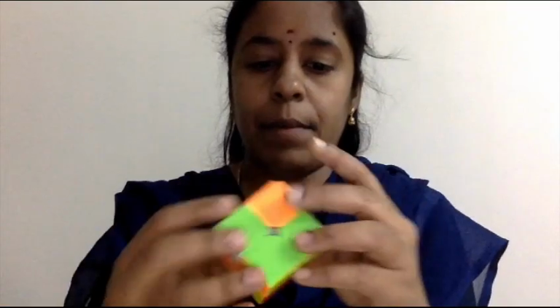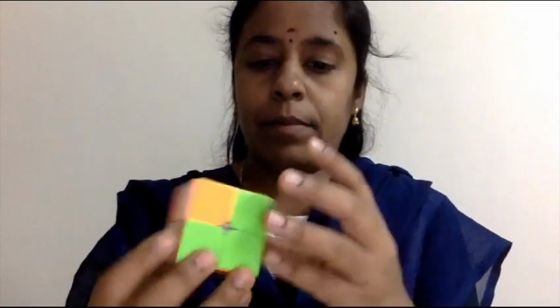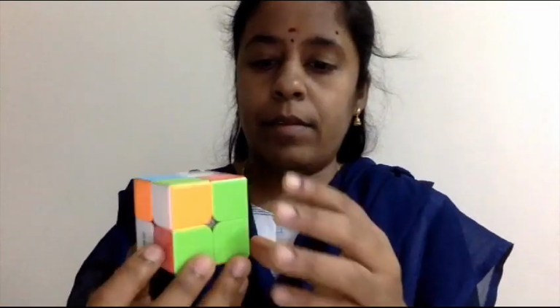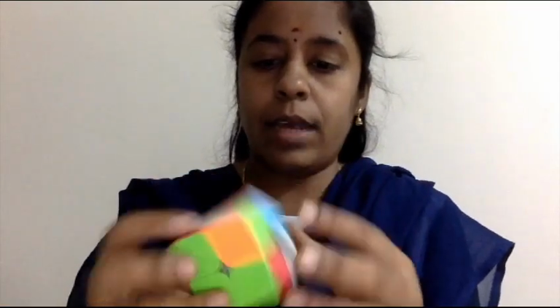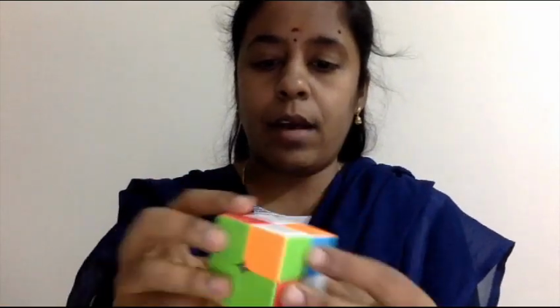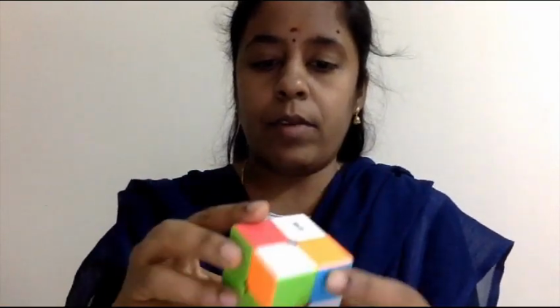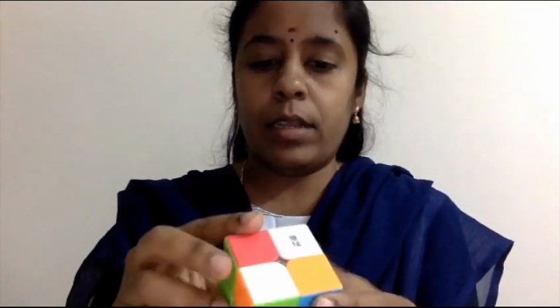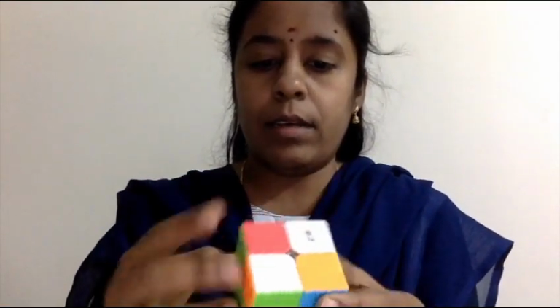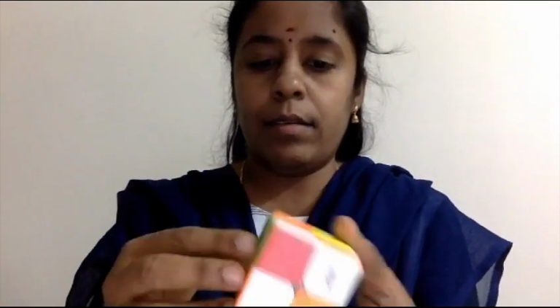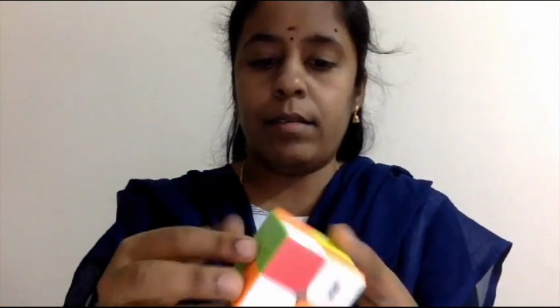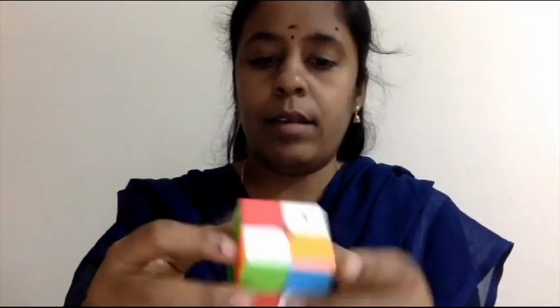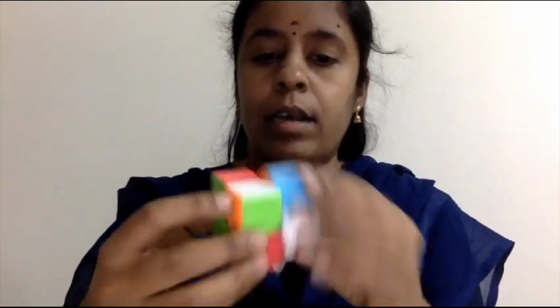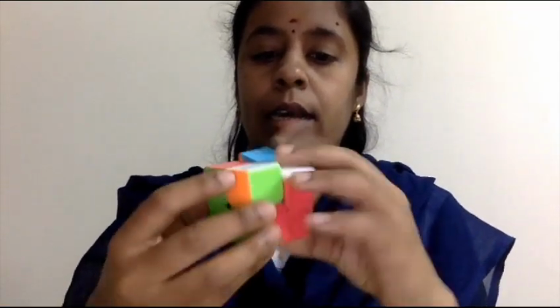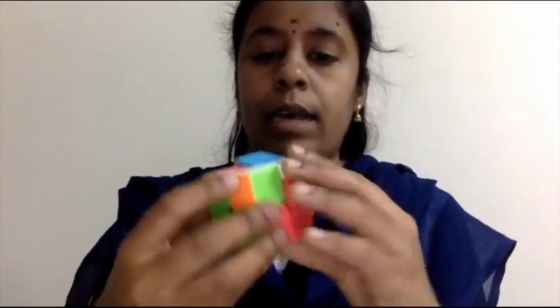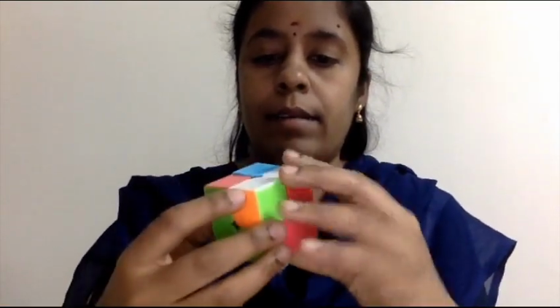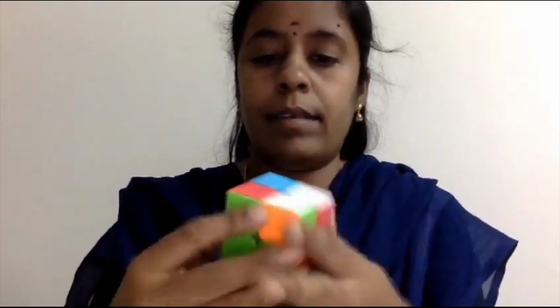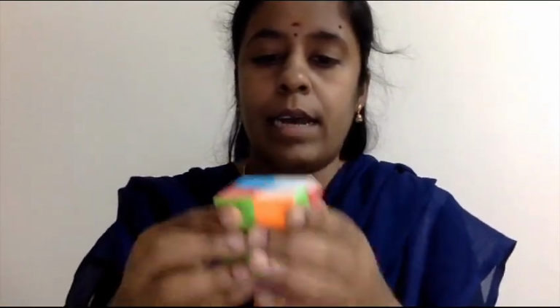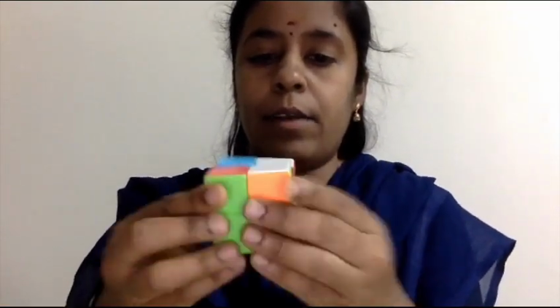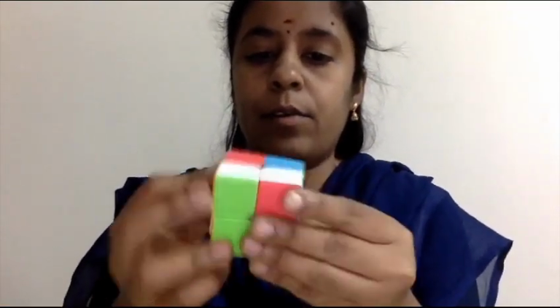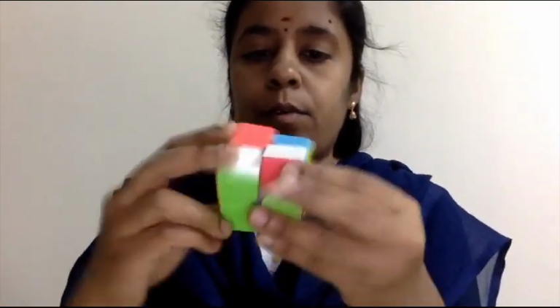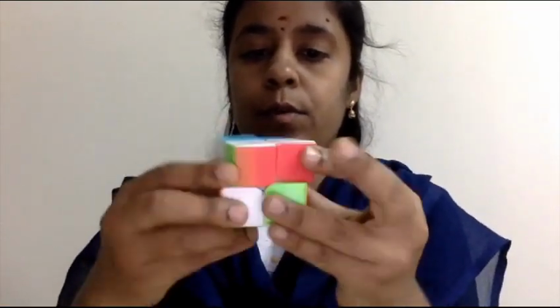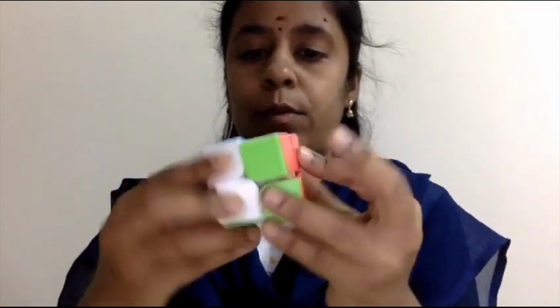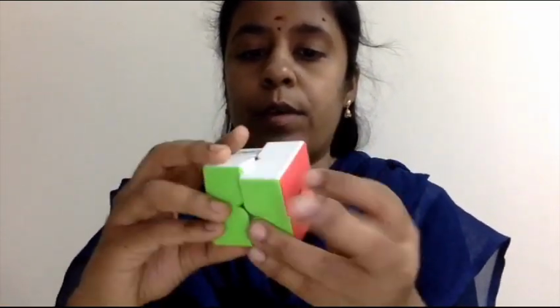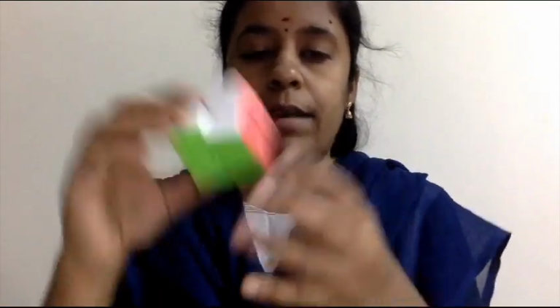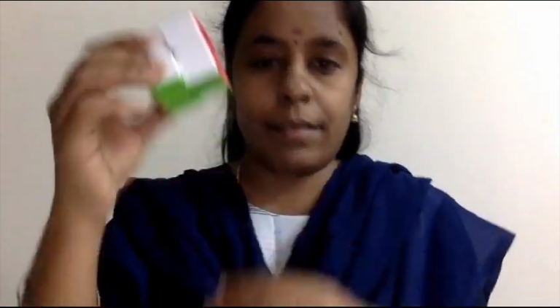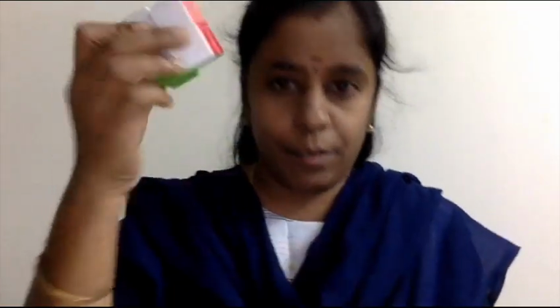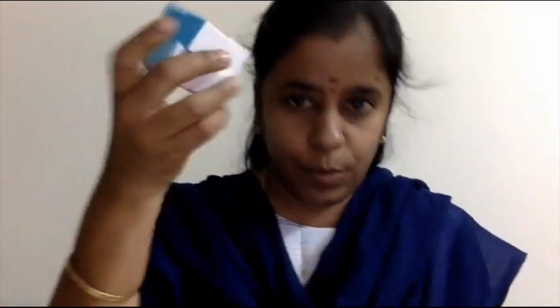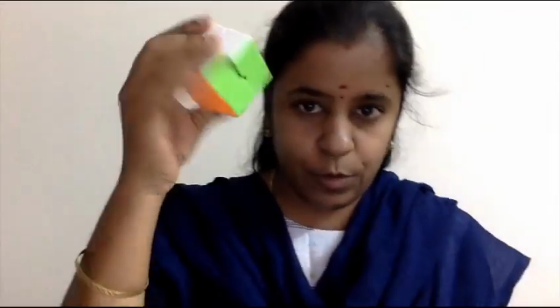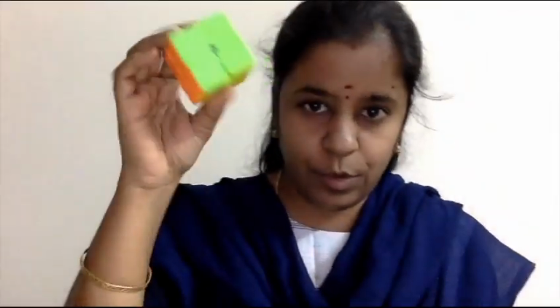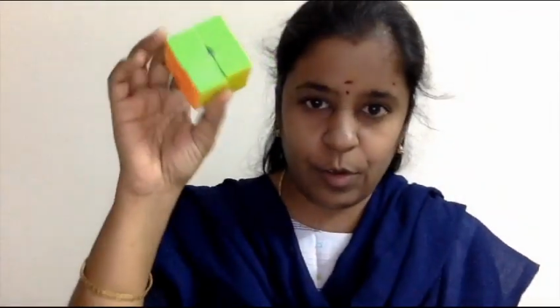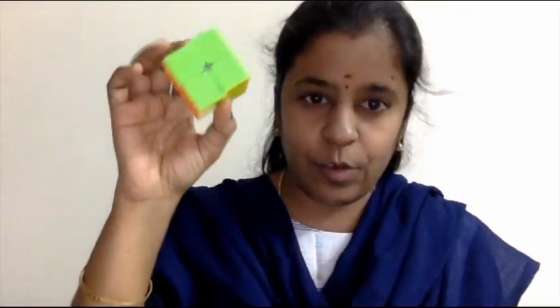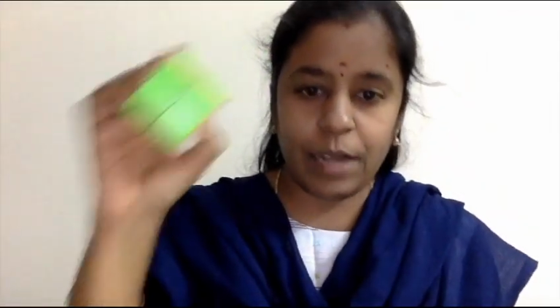I am observing, cover with this, daddy hold. 2x2, it's also done.